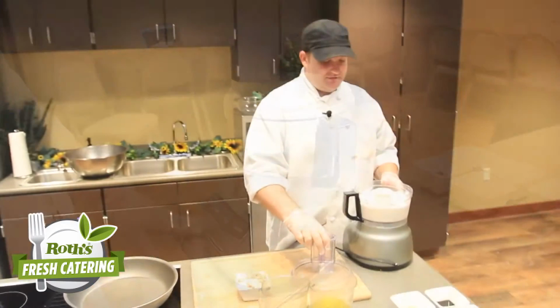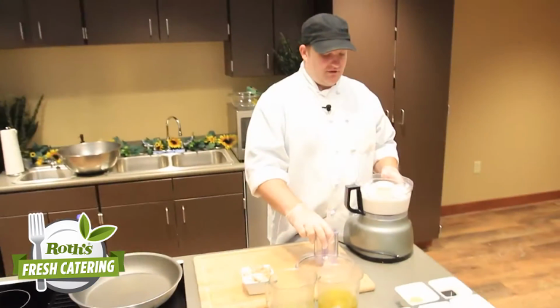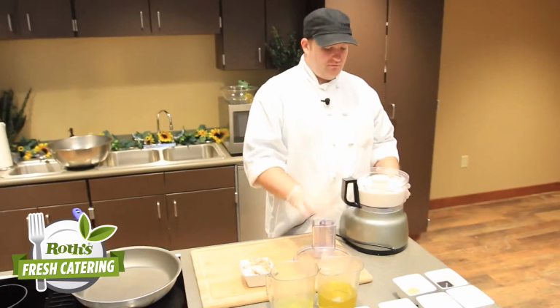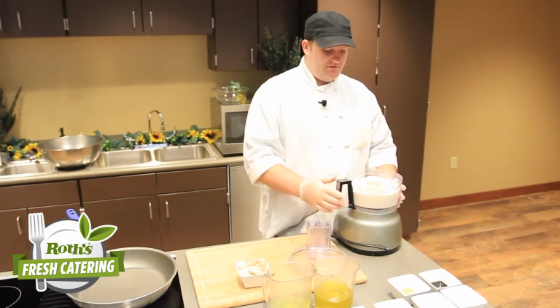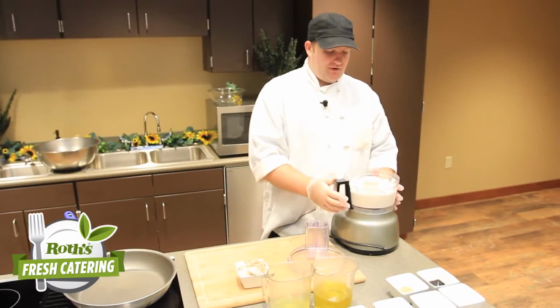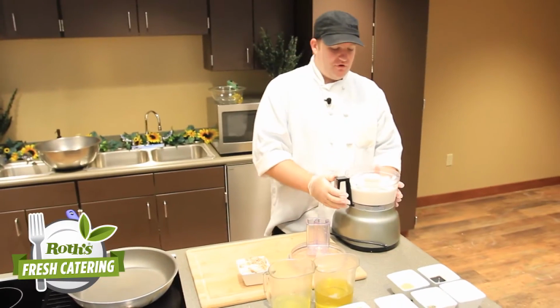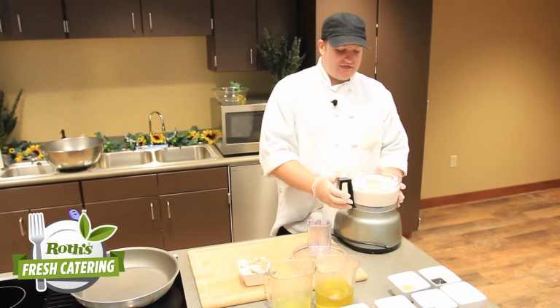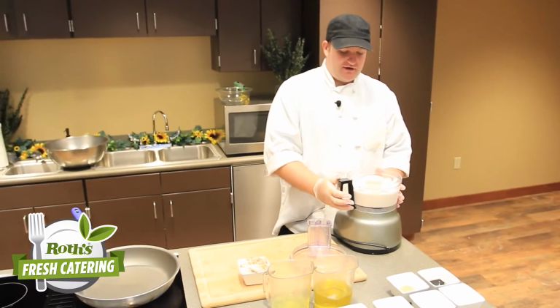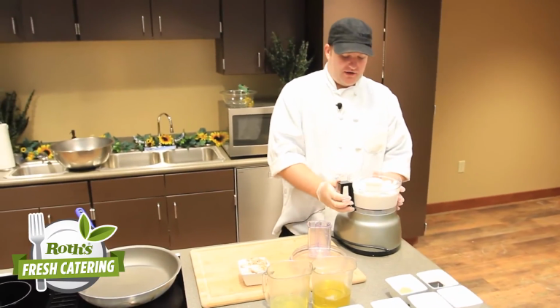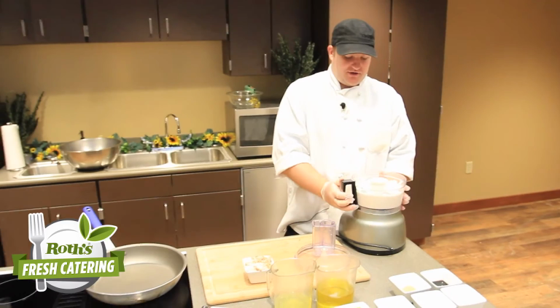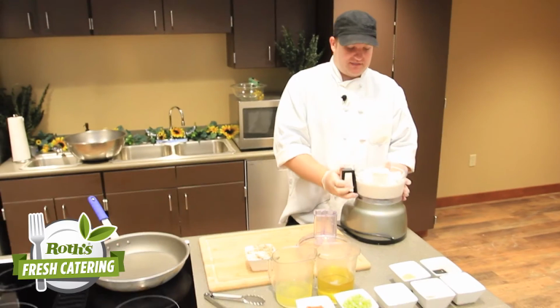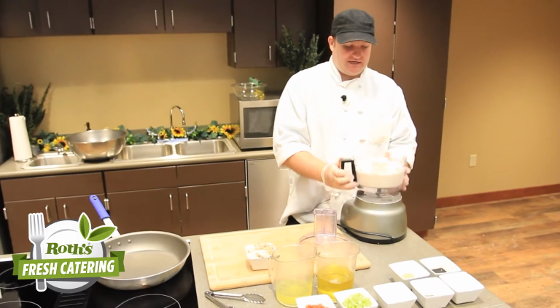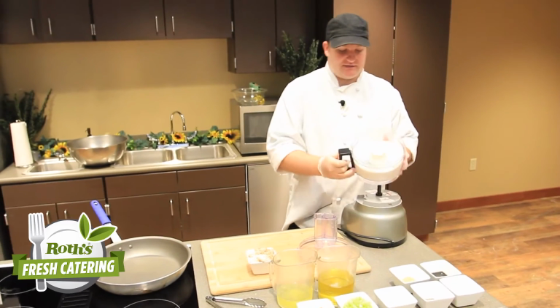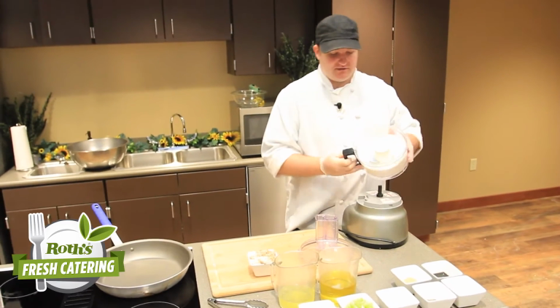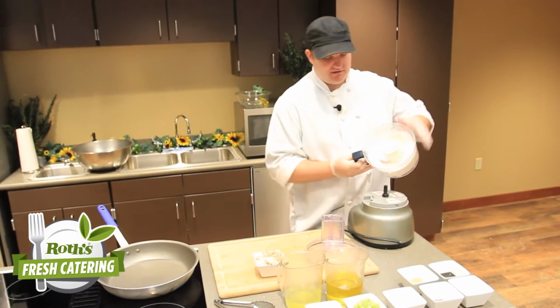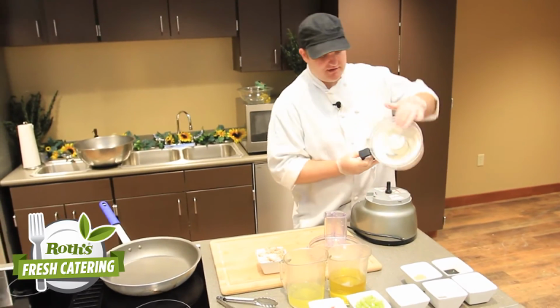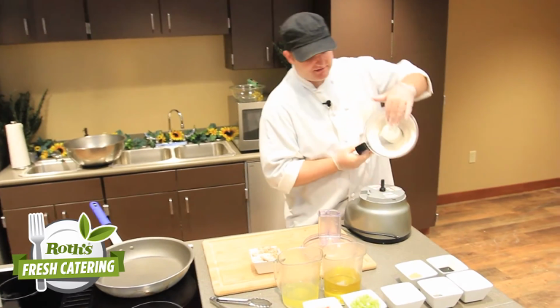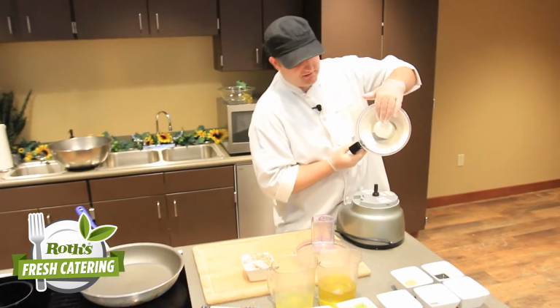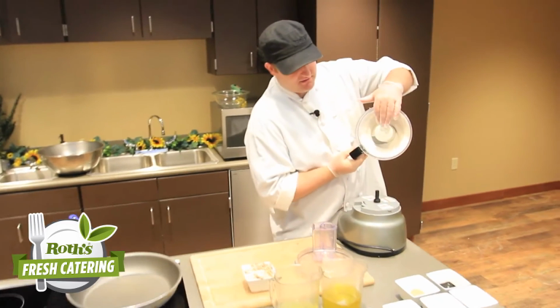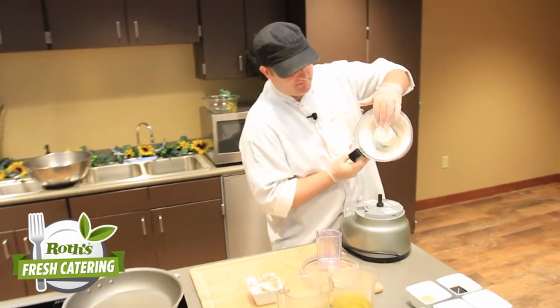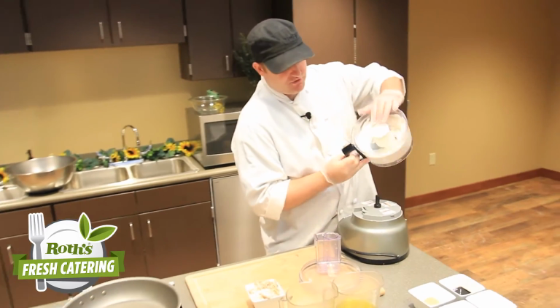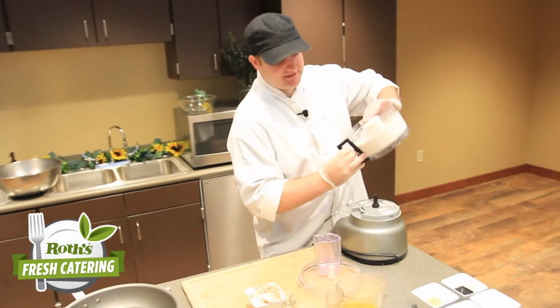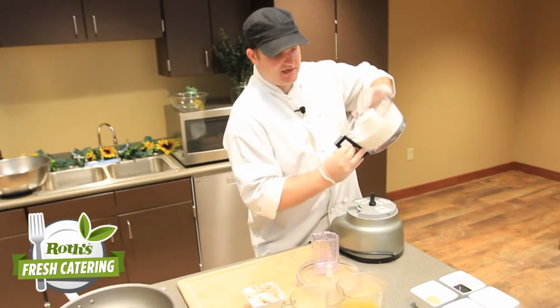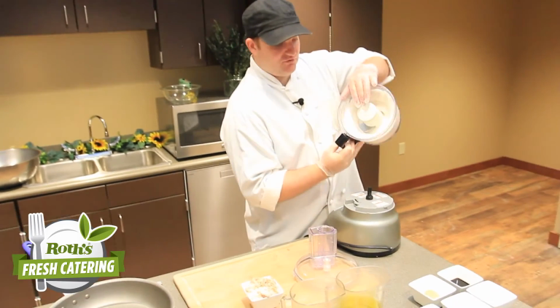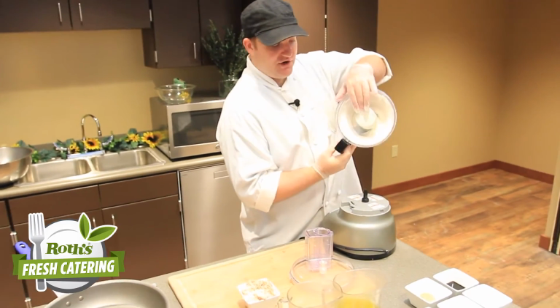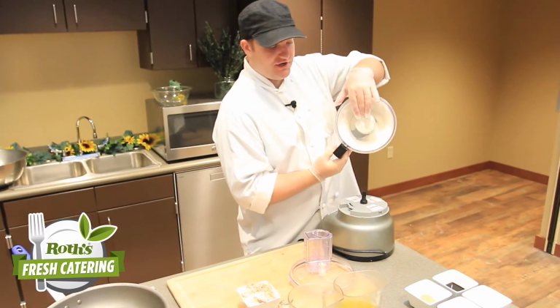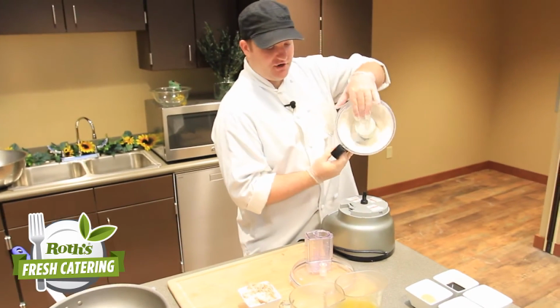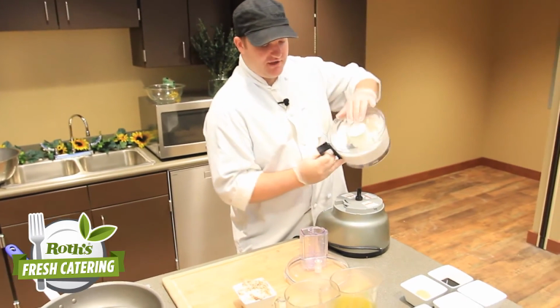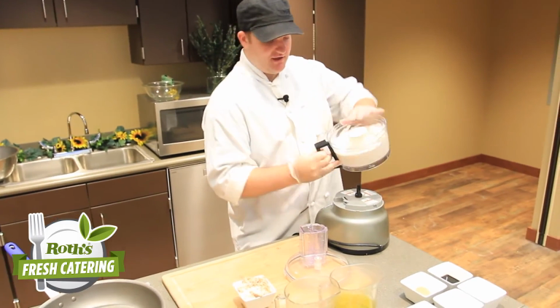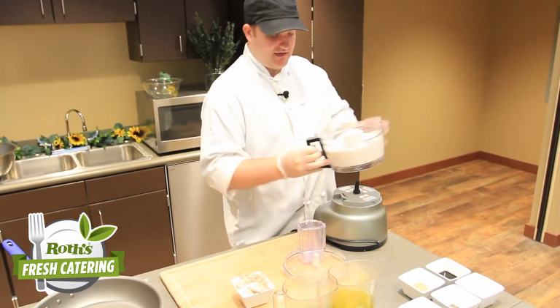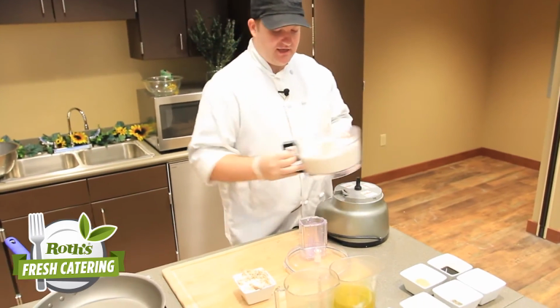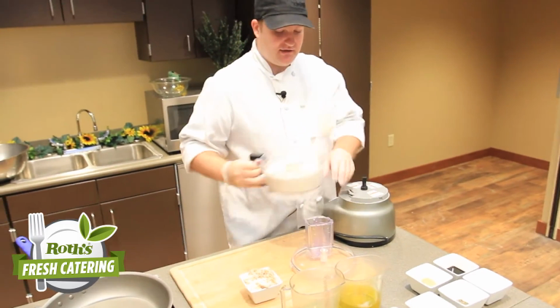We've got our mousse here now. You can see it's a nice thick mousse — it's not going to run on you or anything like that.